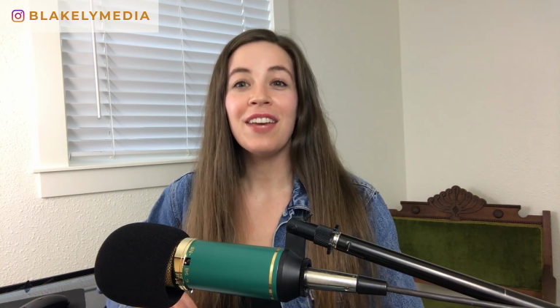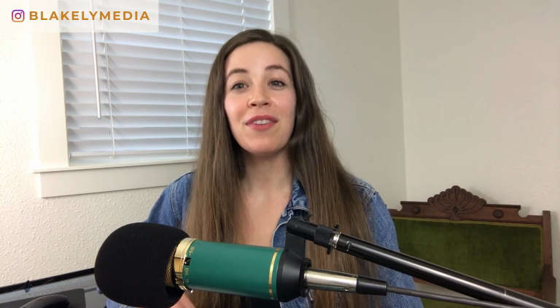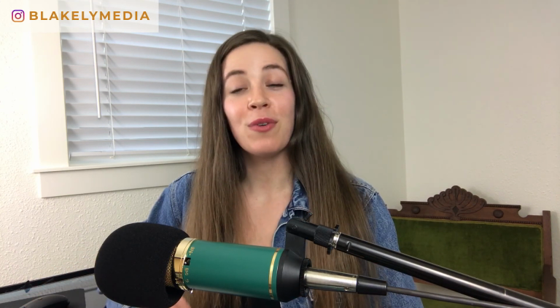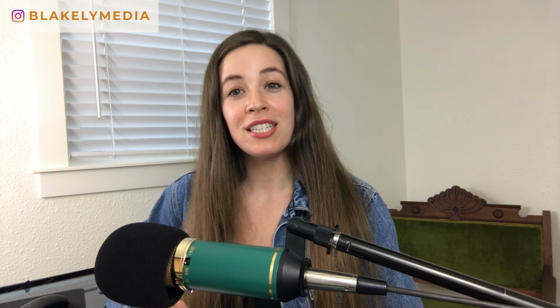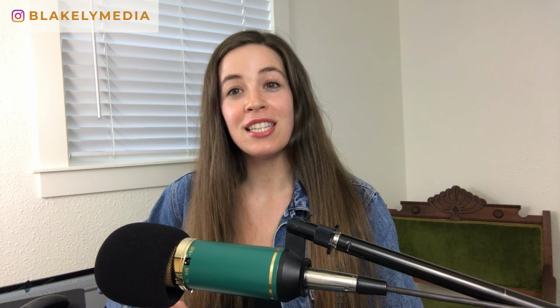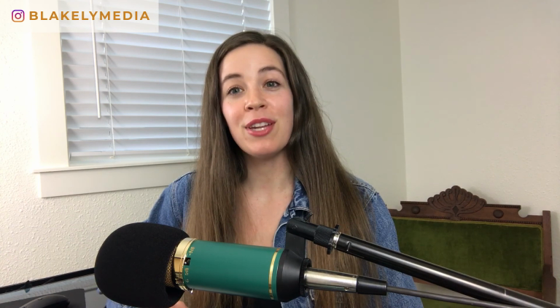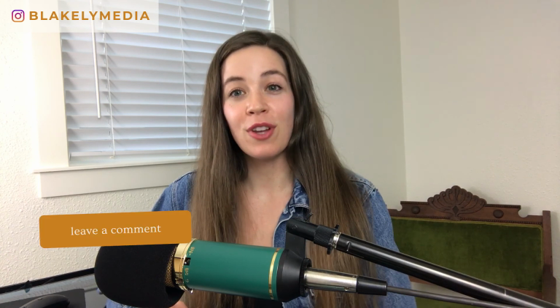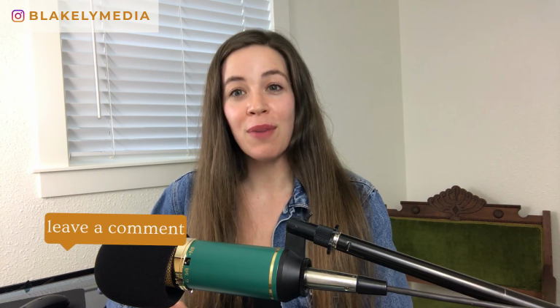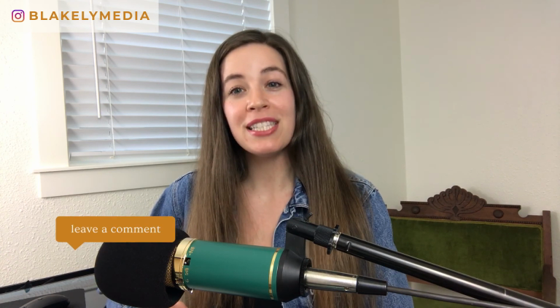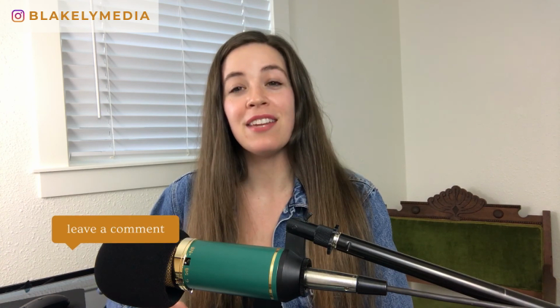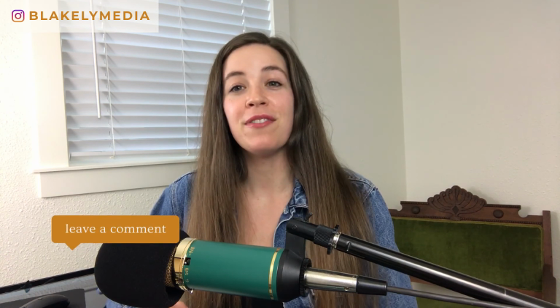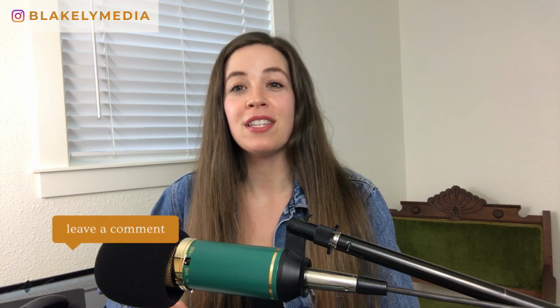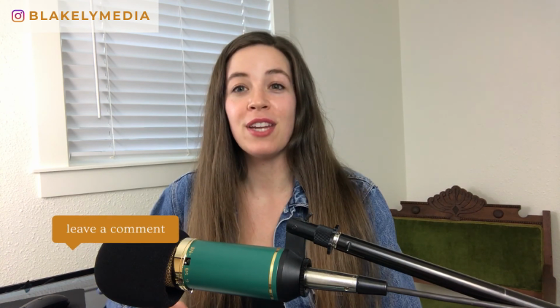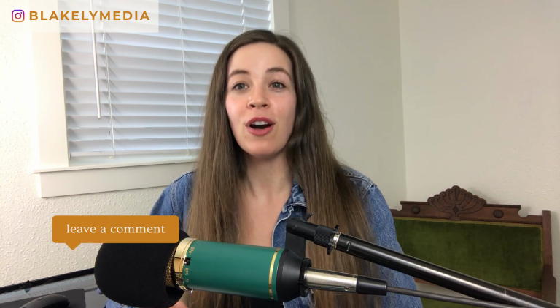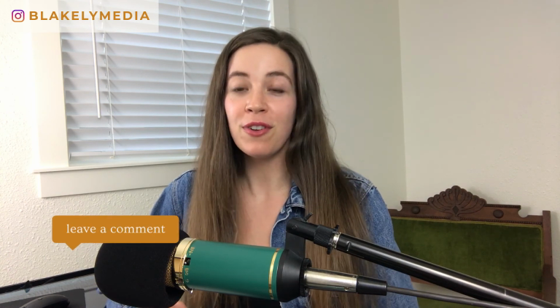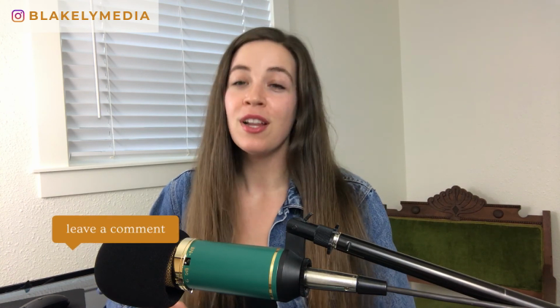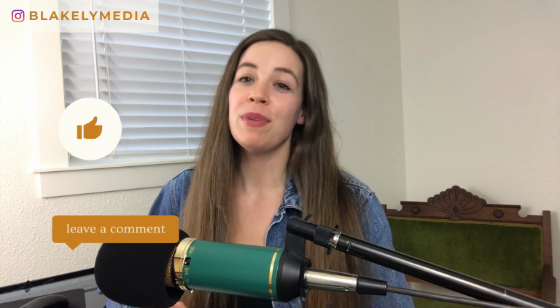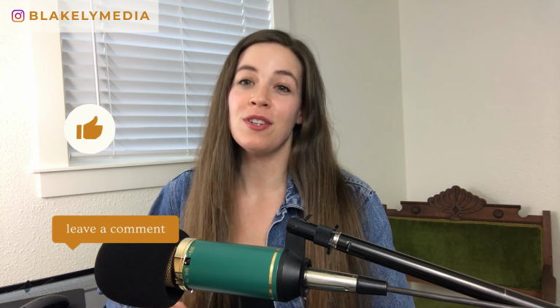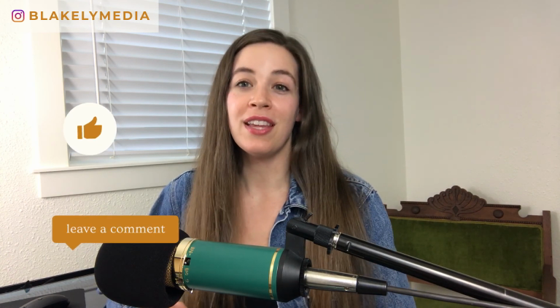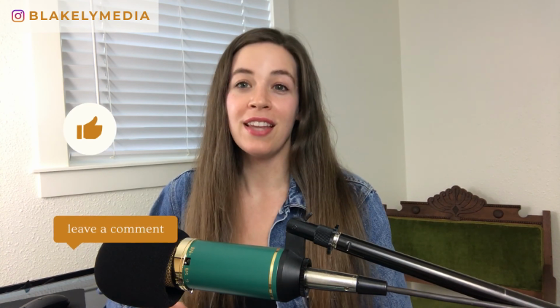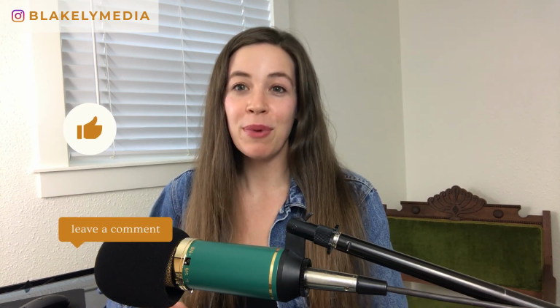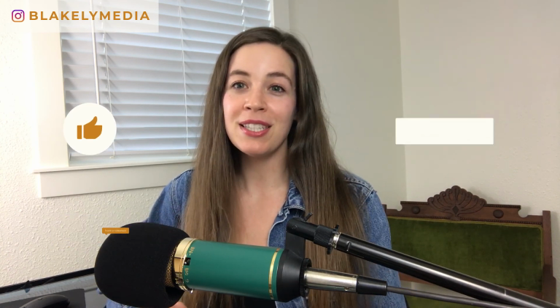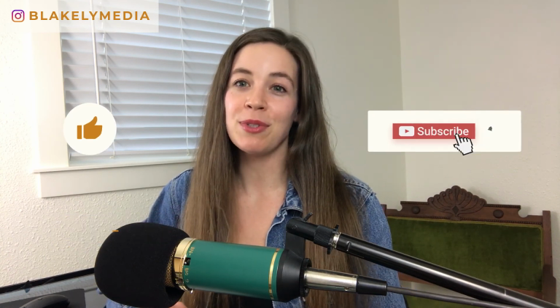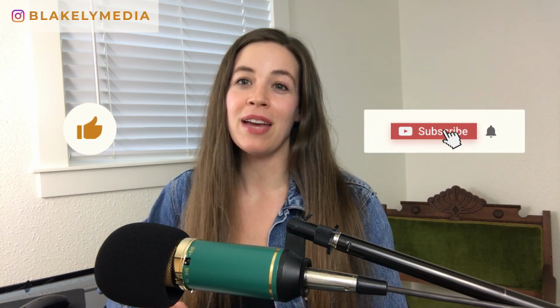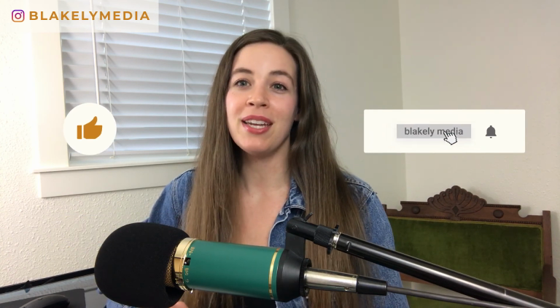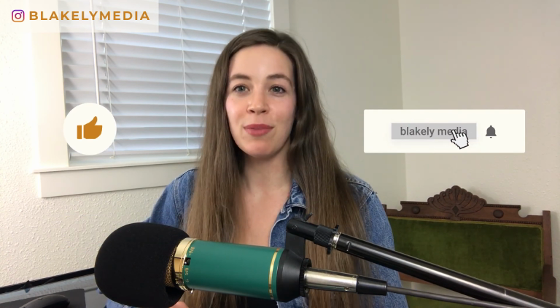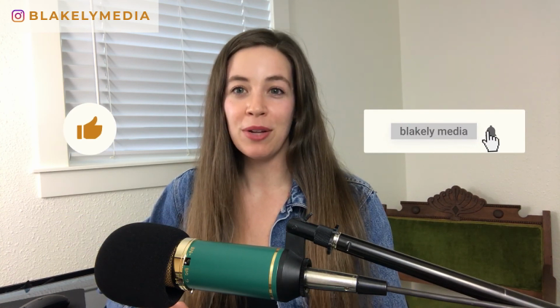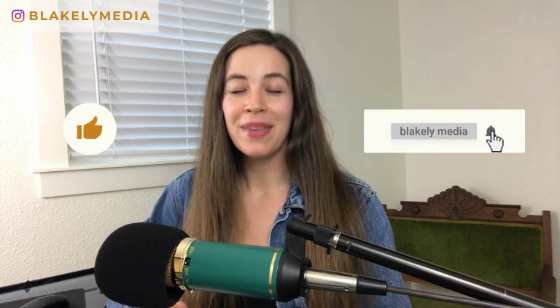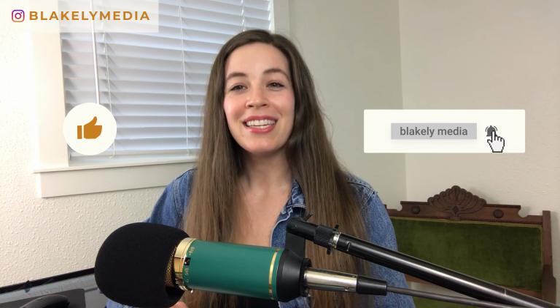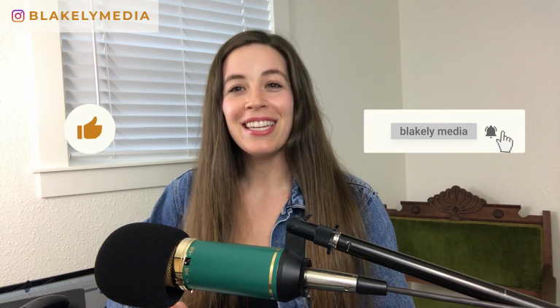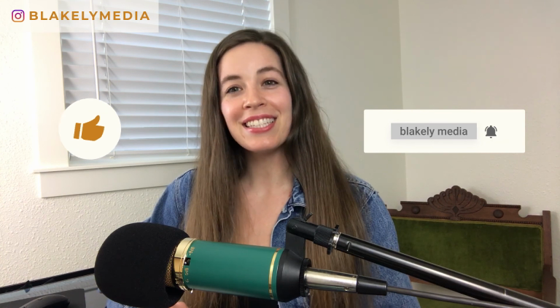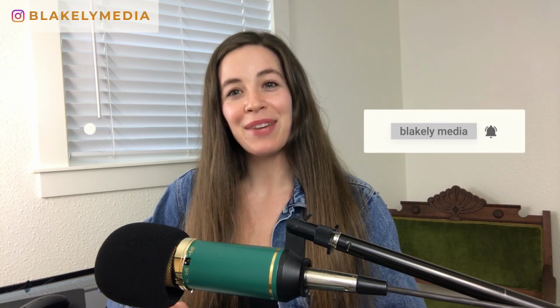If you have any questions let me know in the comments, and if you found this video helpful be sure to hit the like button, subscribe, and hit the bell. See you next time!